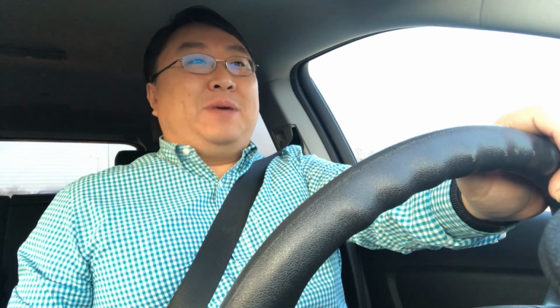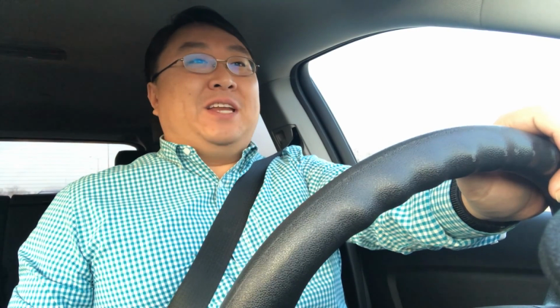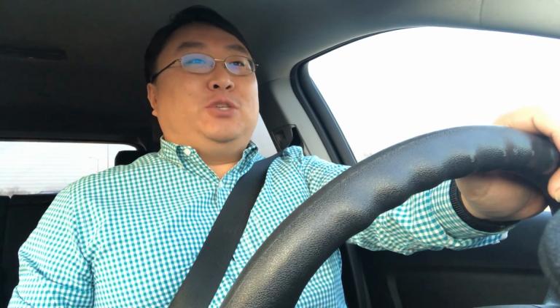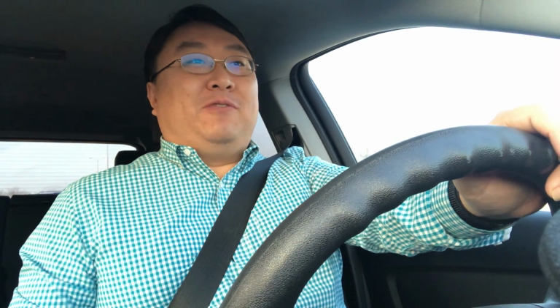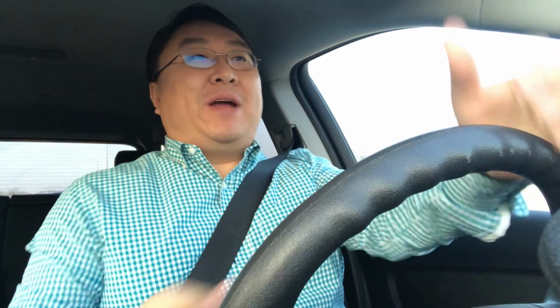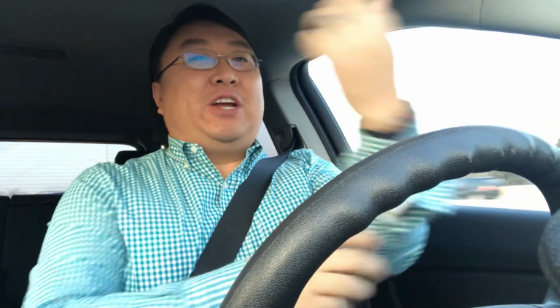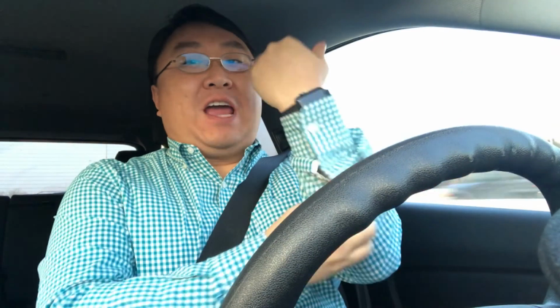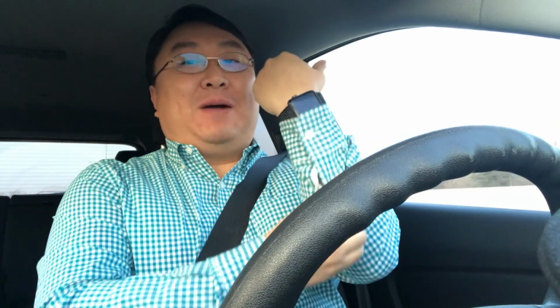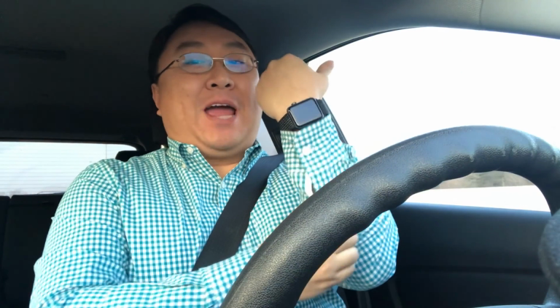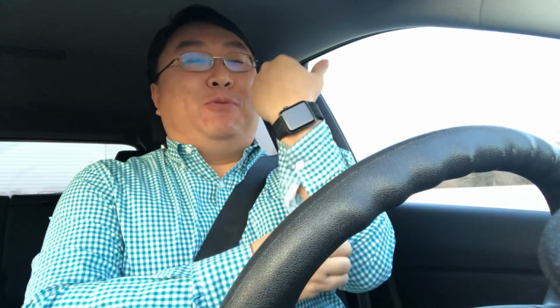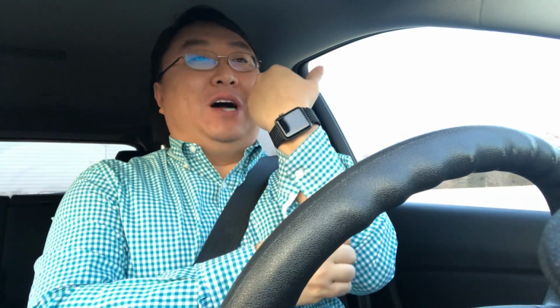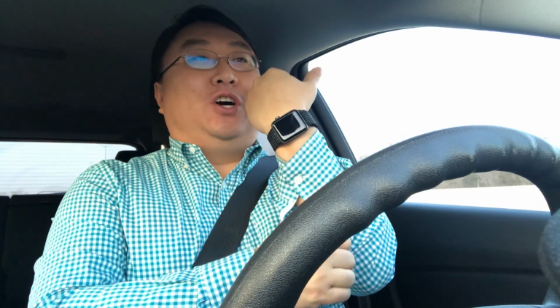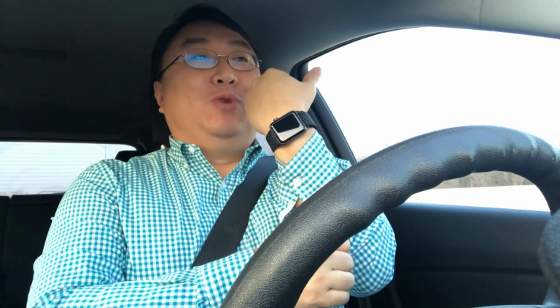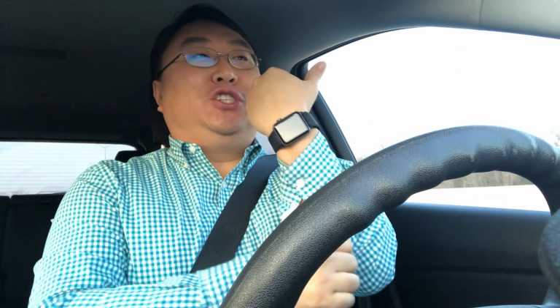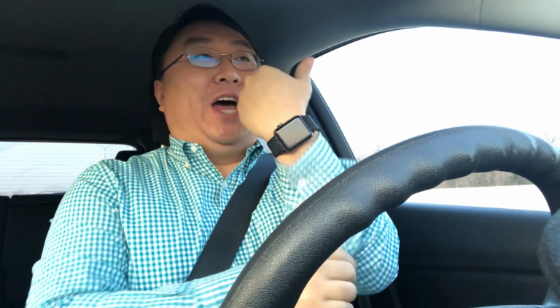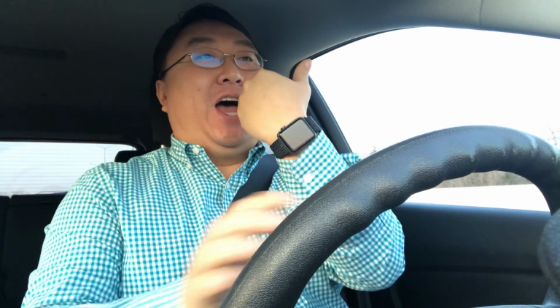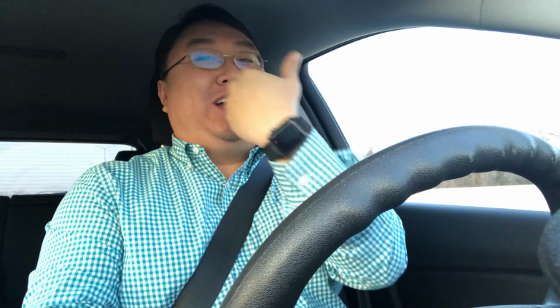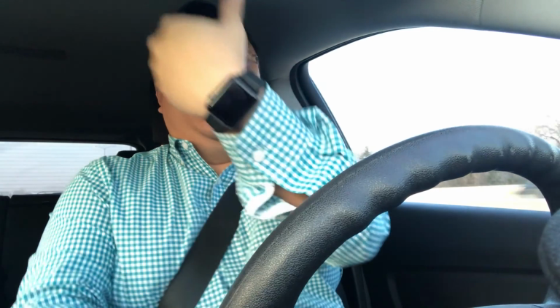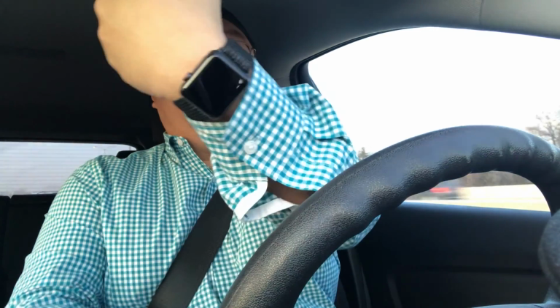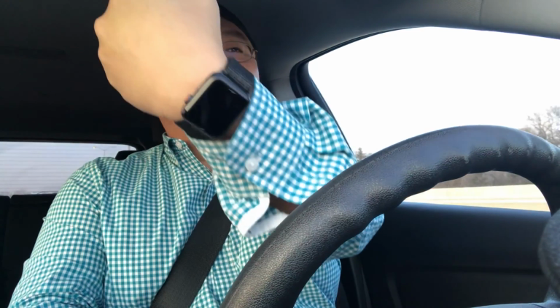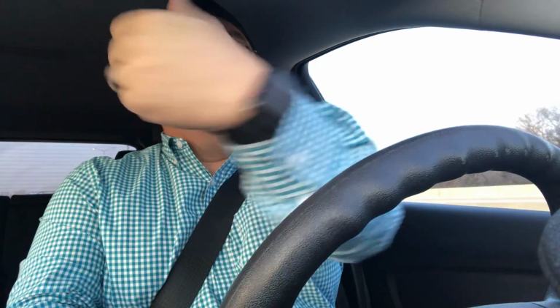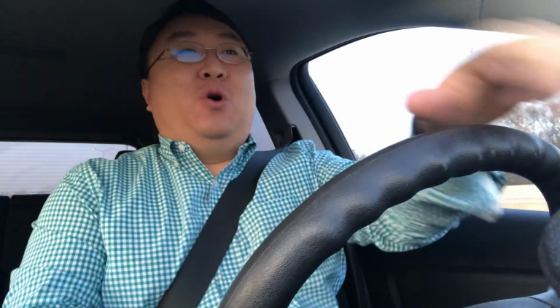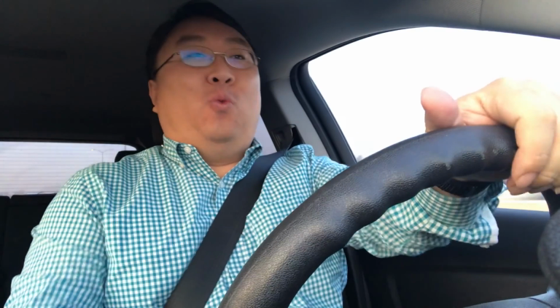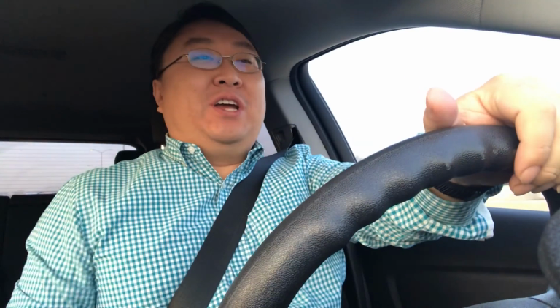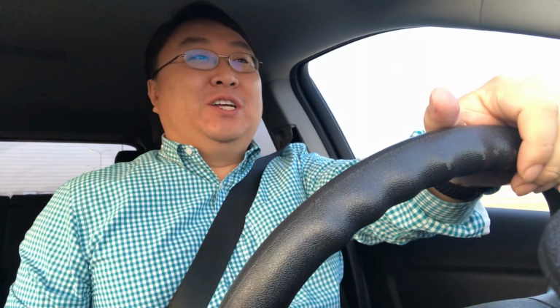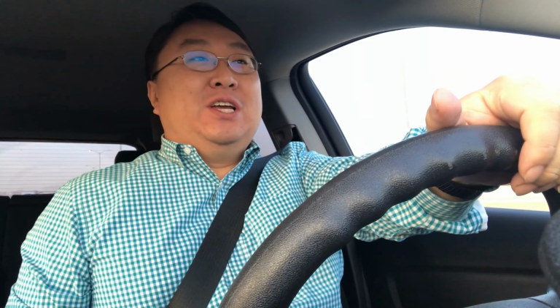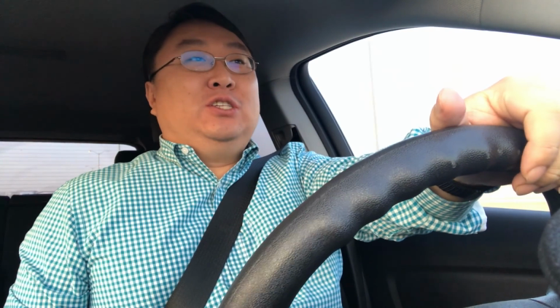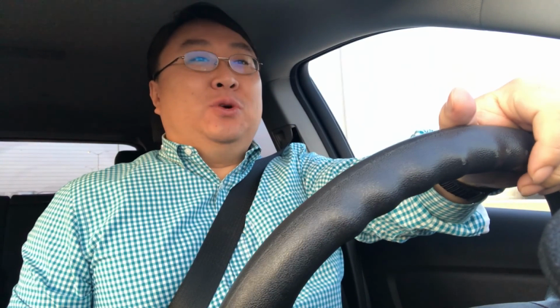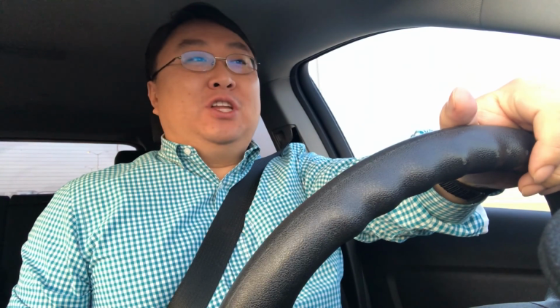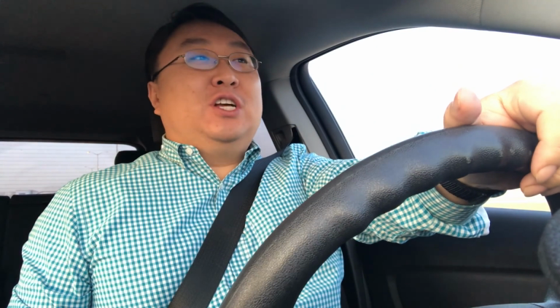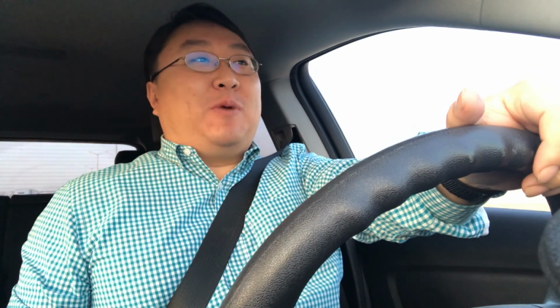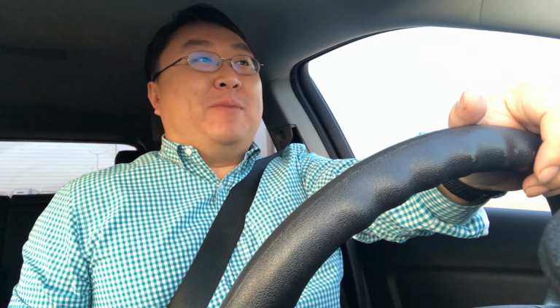Panda Nation, Peter Von Panda here. I've got my Apple Watch on and want to do a little experiment.